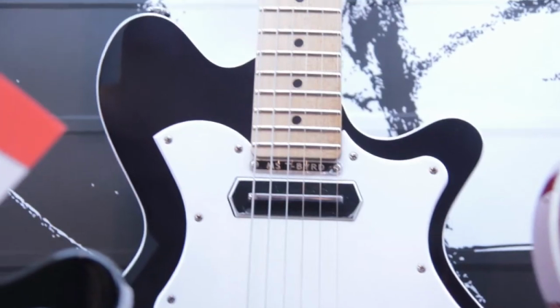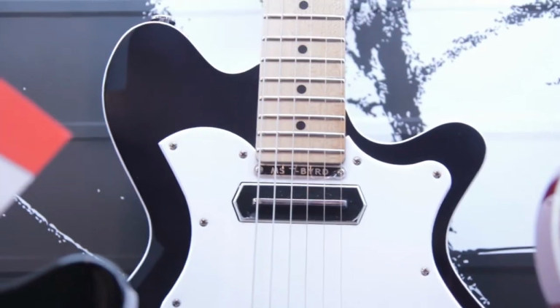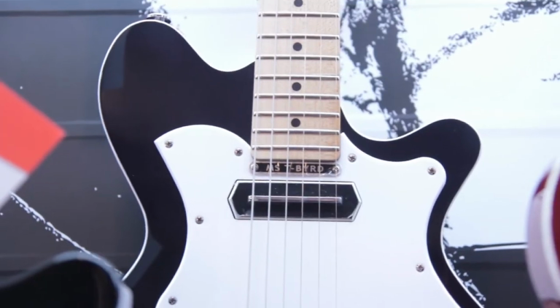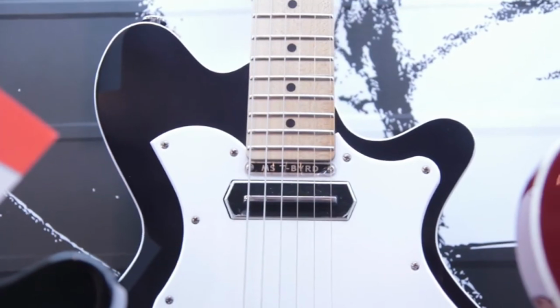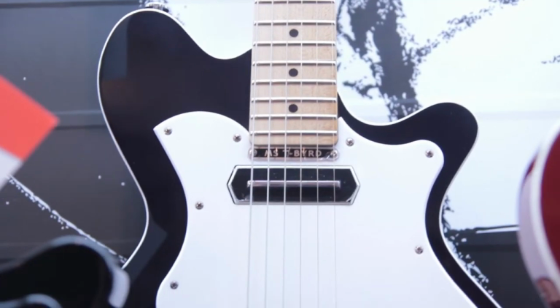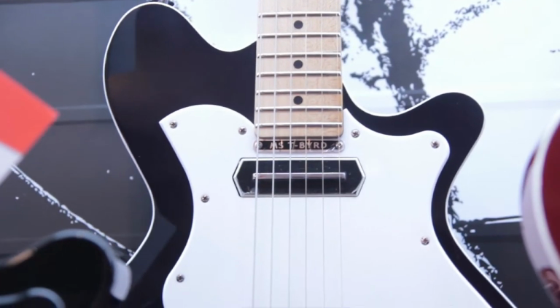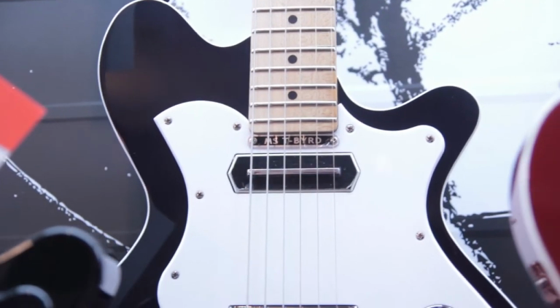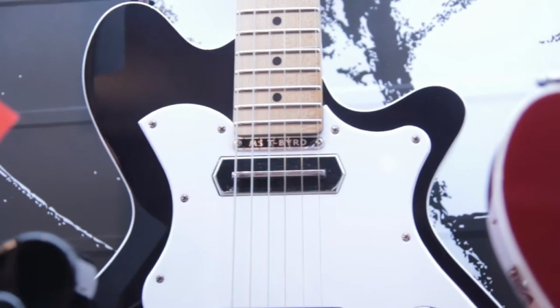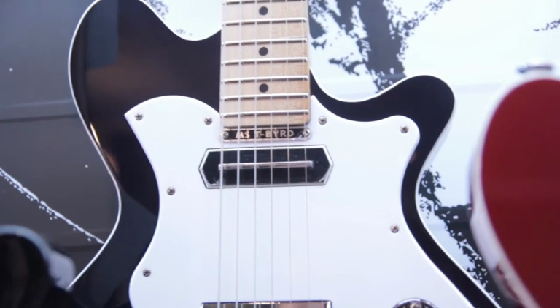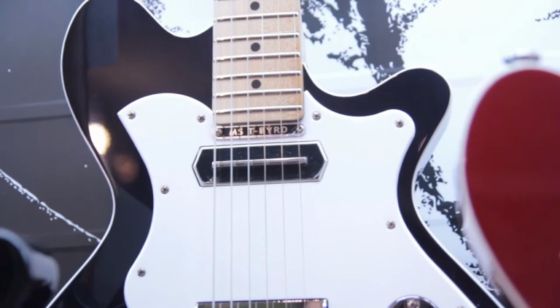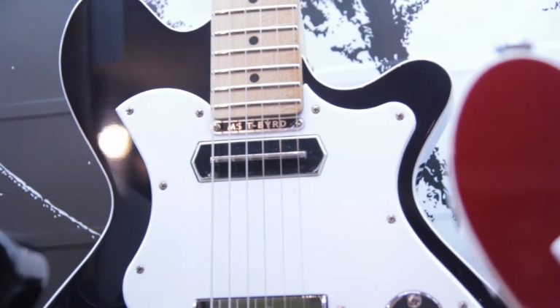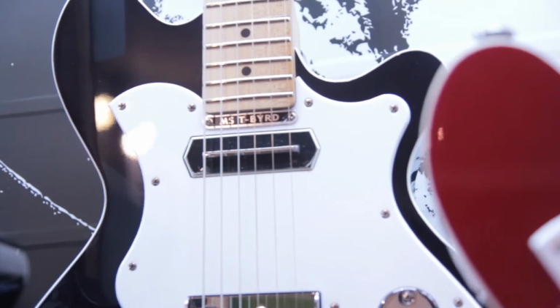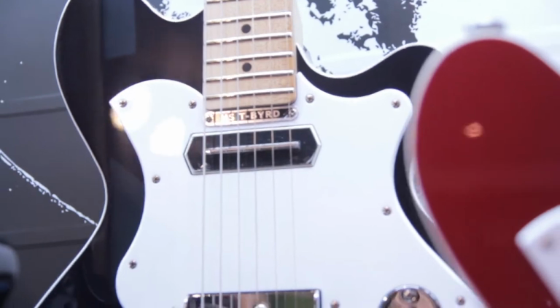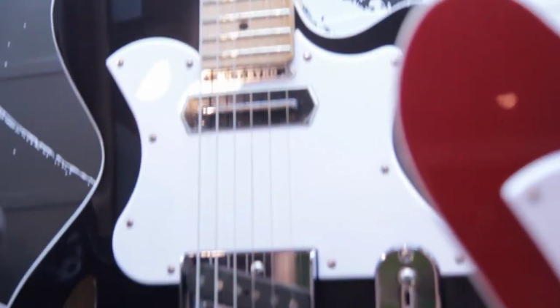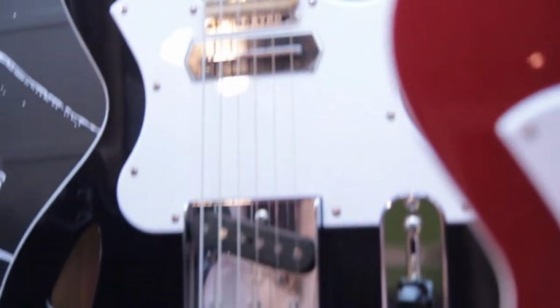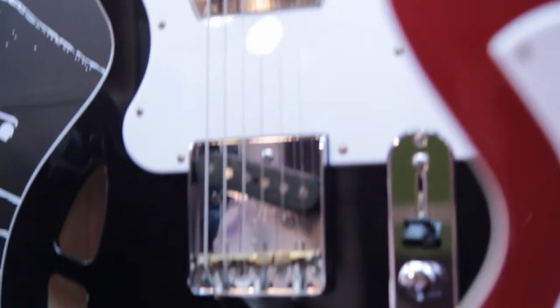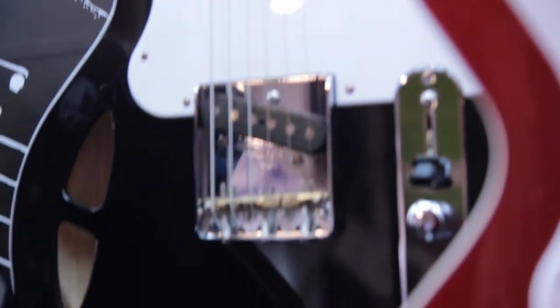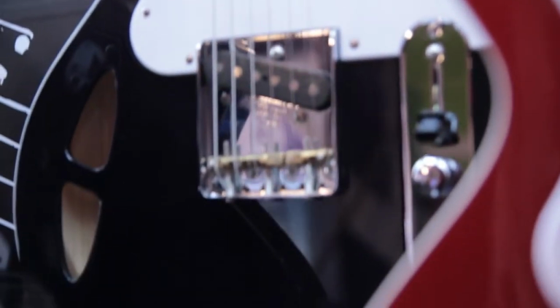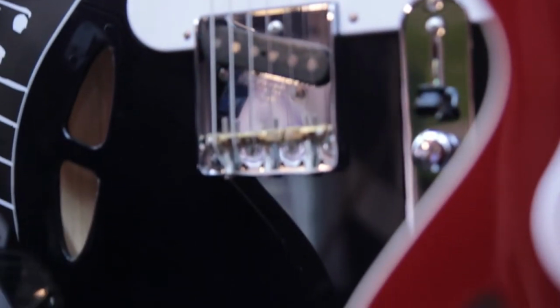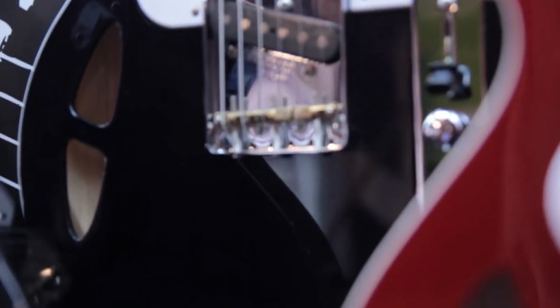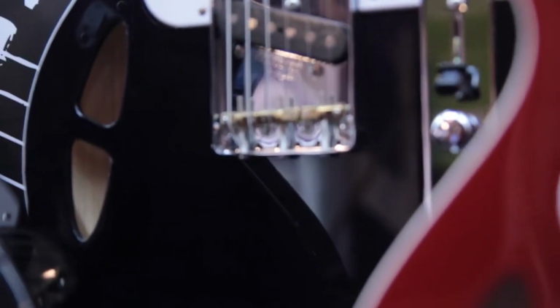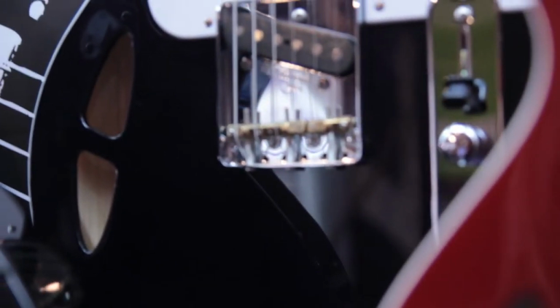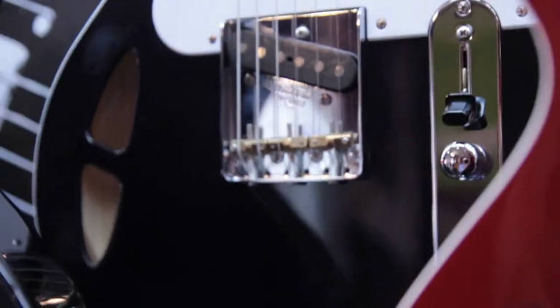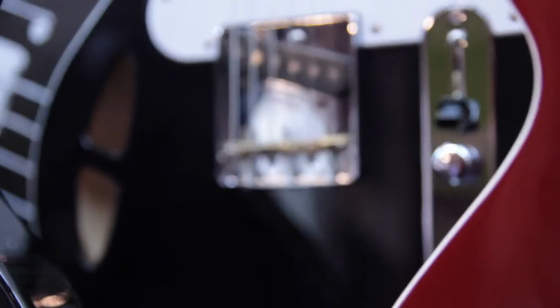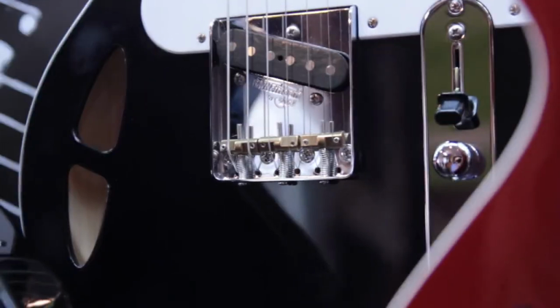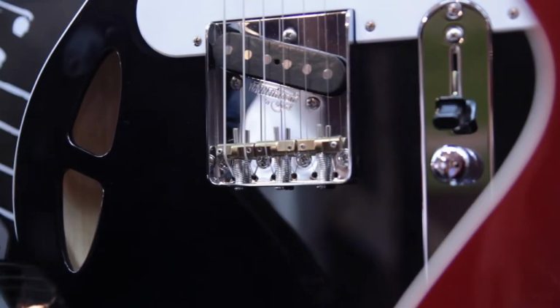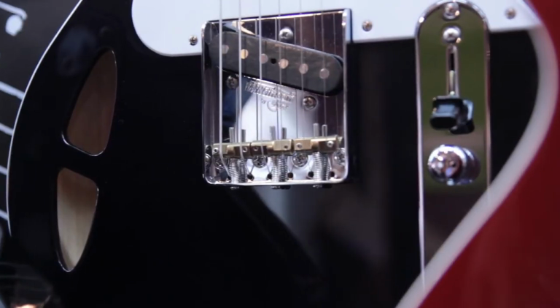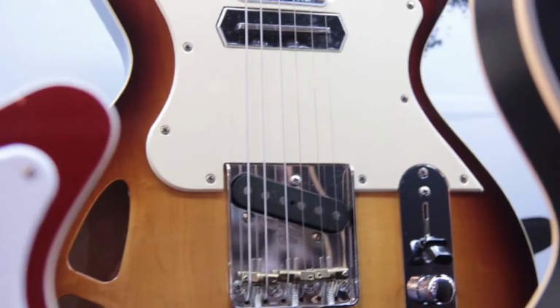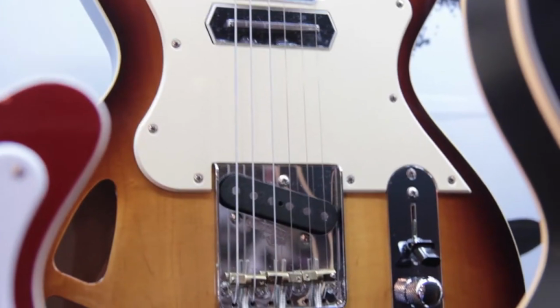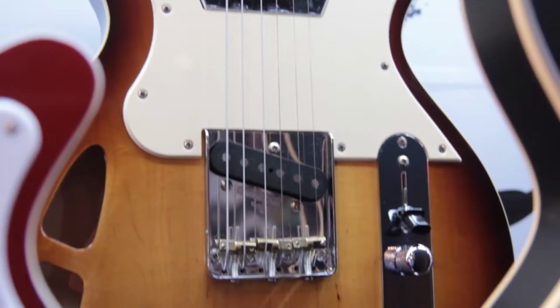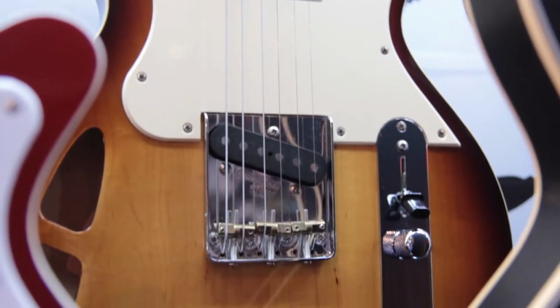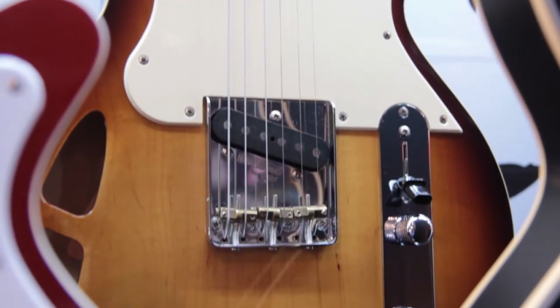It comes in four colours: Candy Apple Red, Ghost White, Ghost Black, and Tobacco Sunburst.